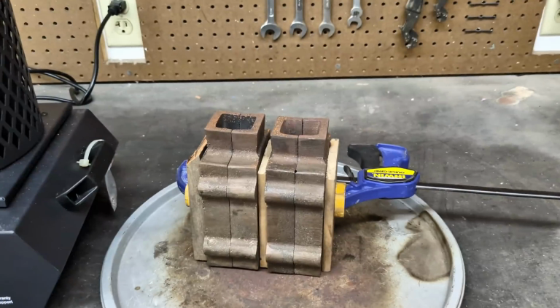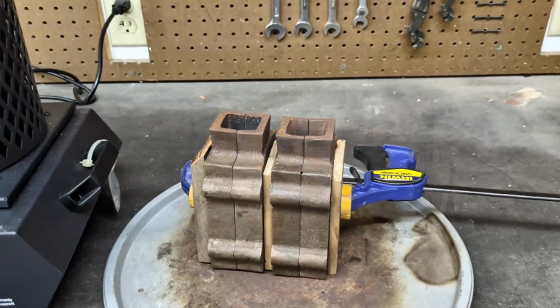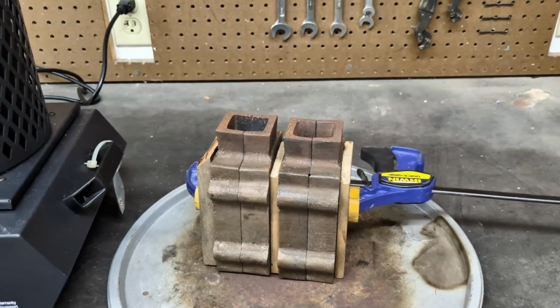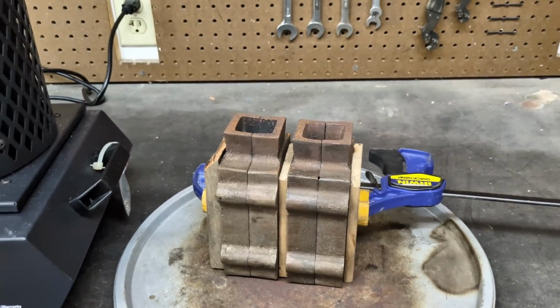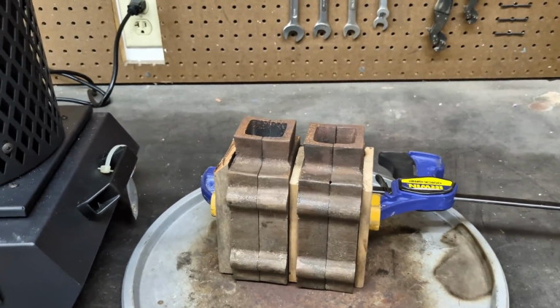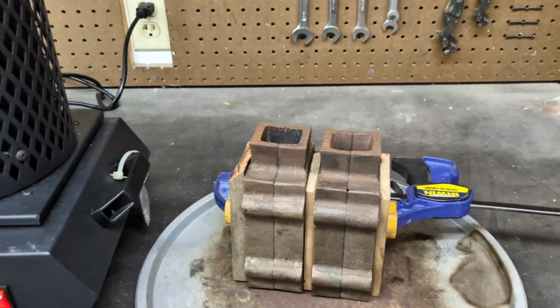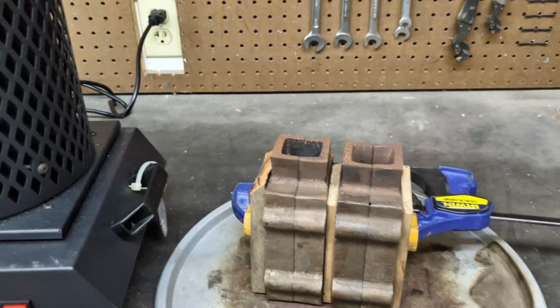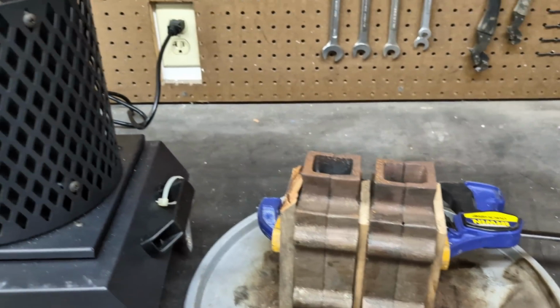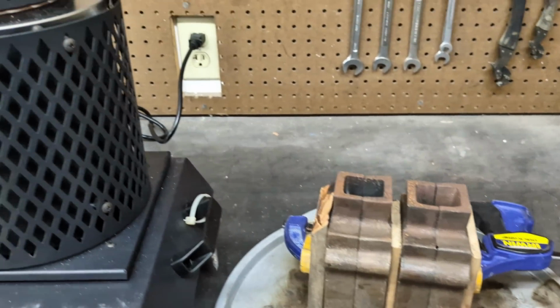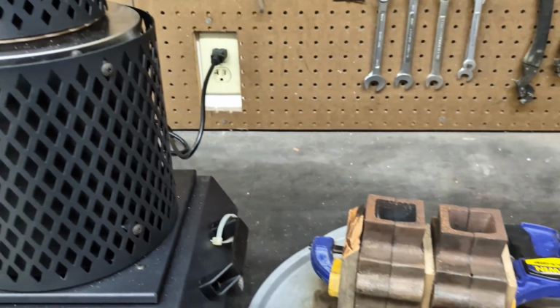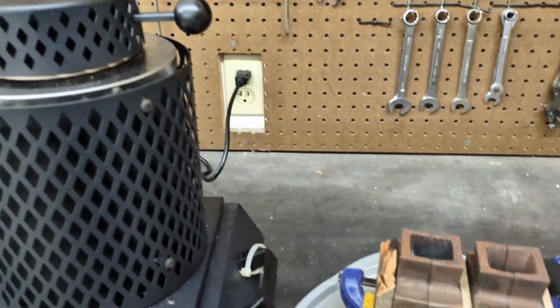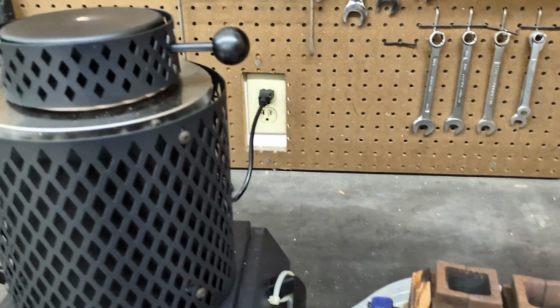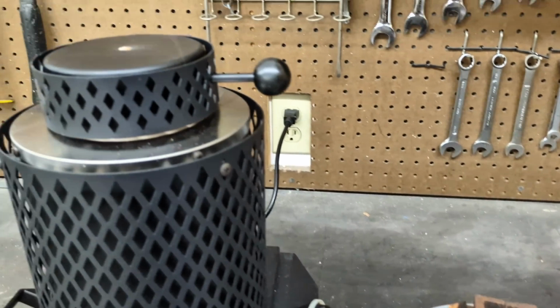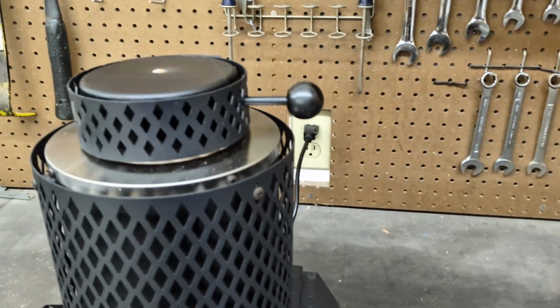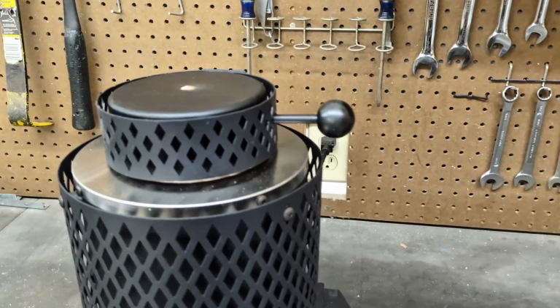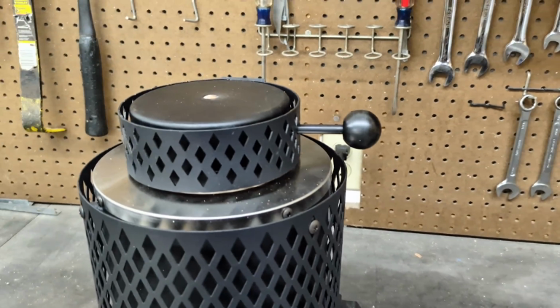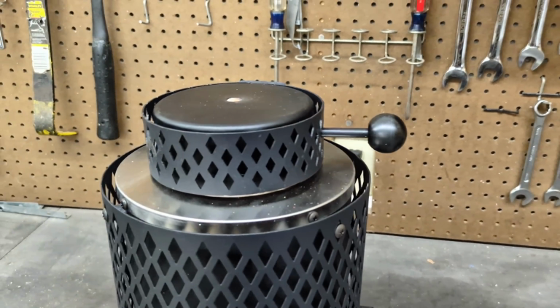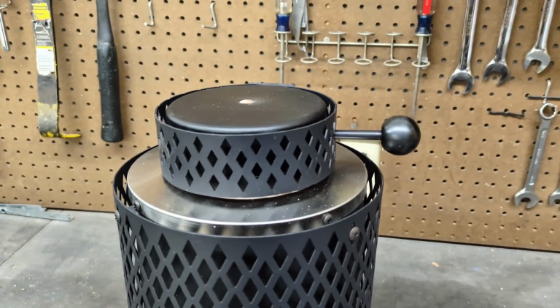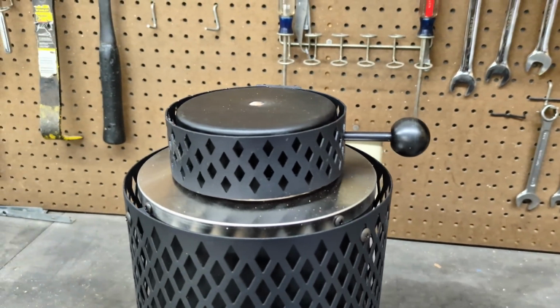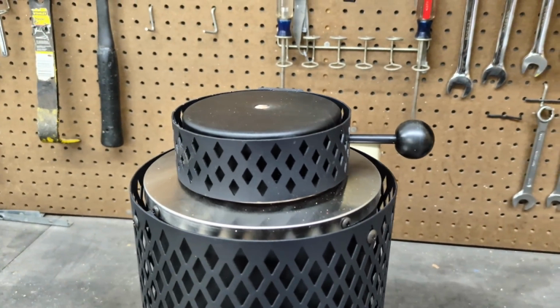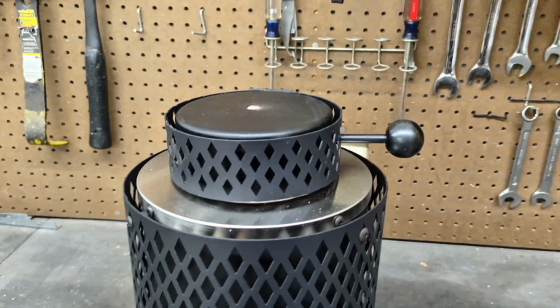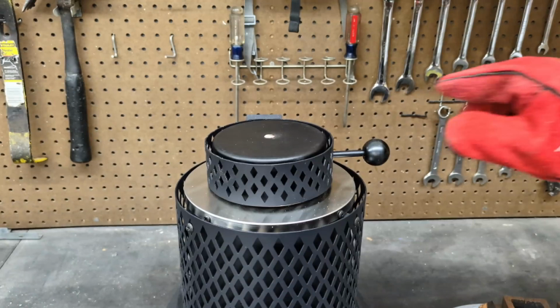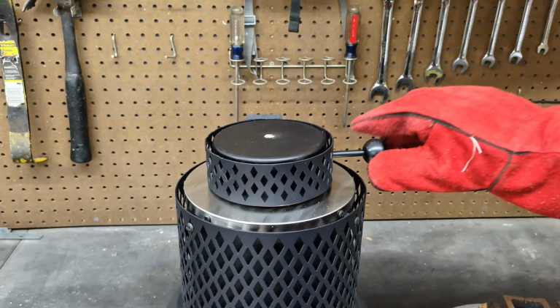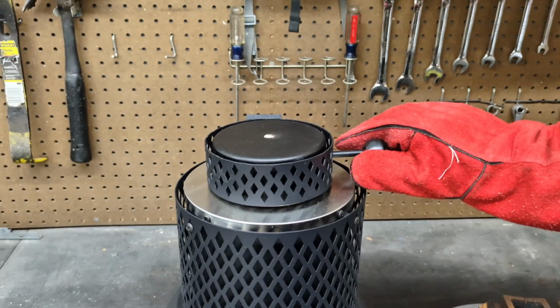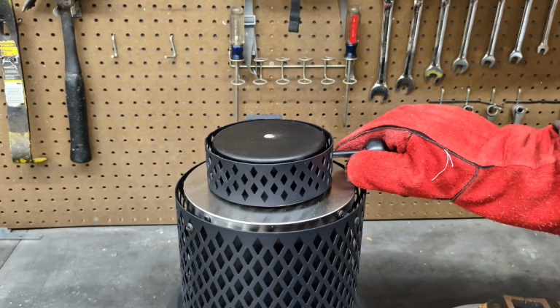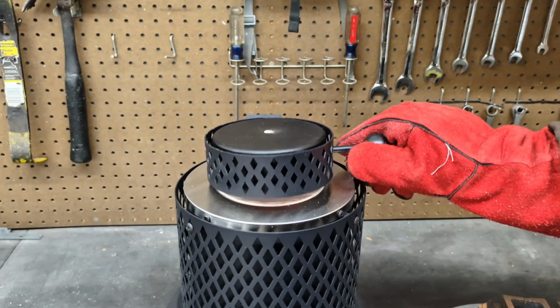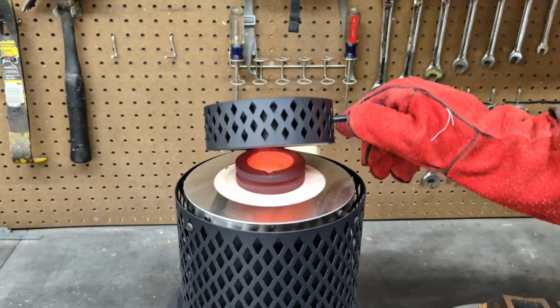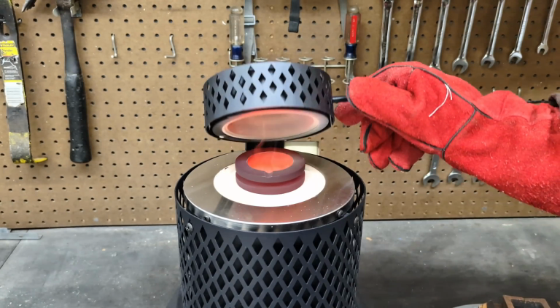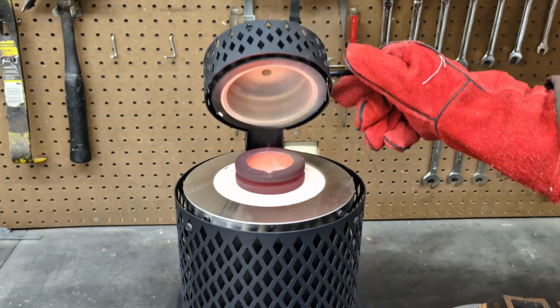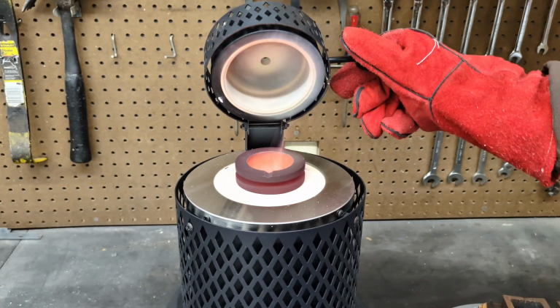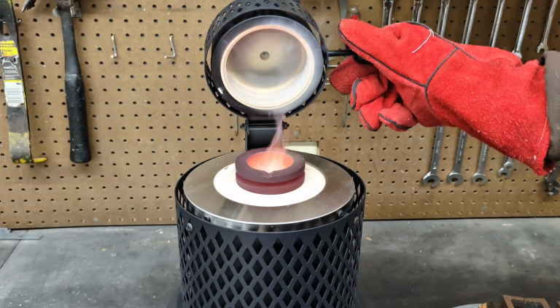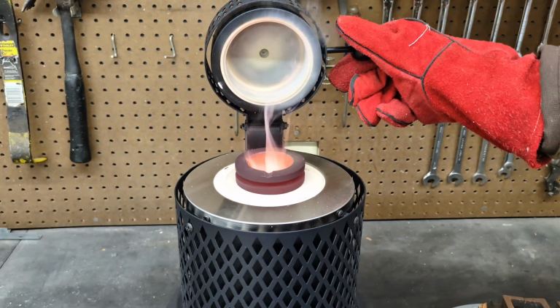I put together two casting flasks and now it's time to check back on the metal and see if it's ready to pour.